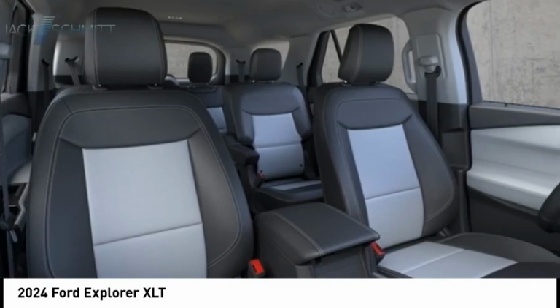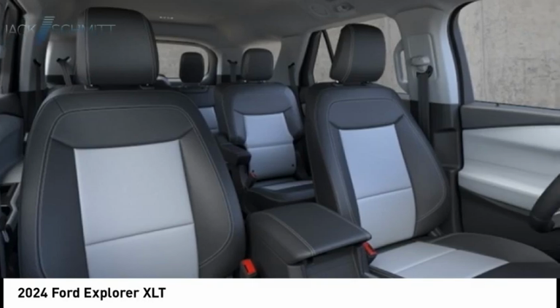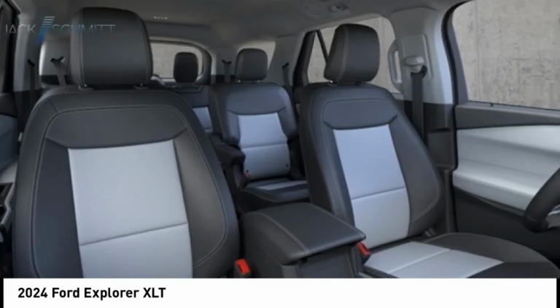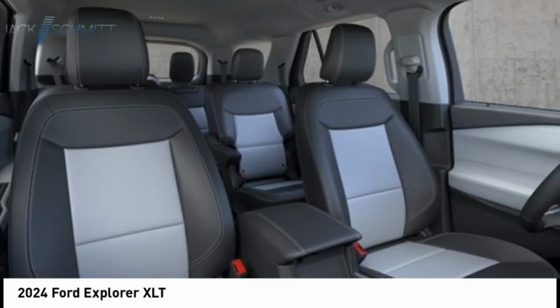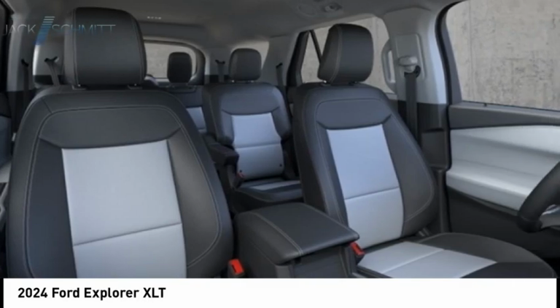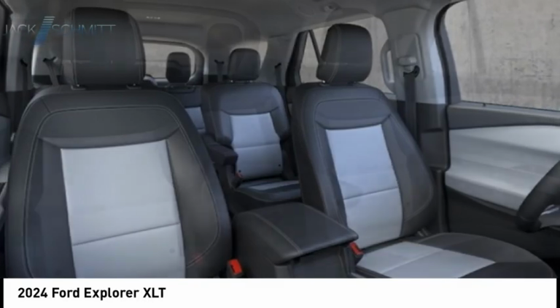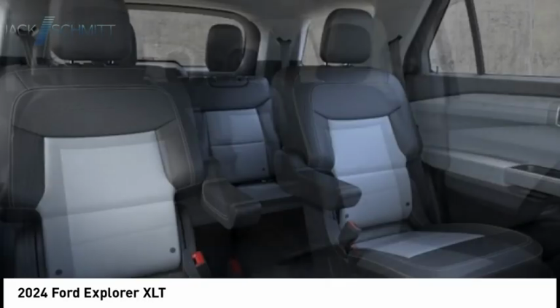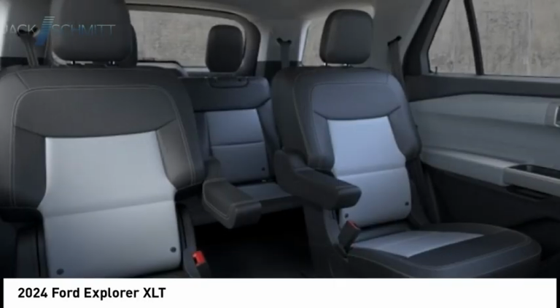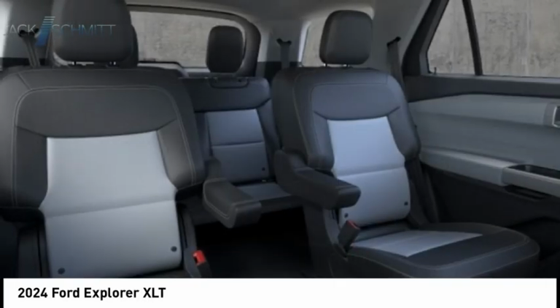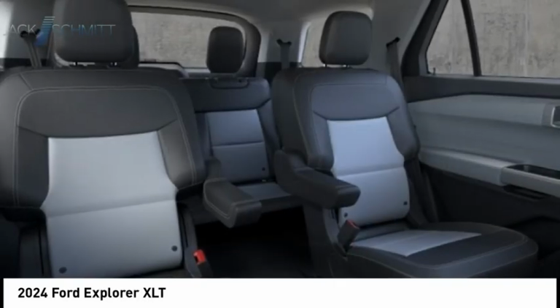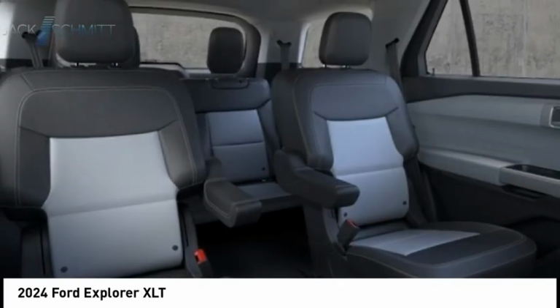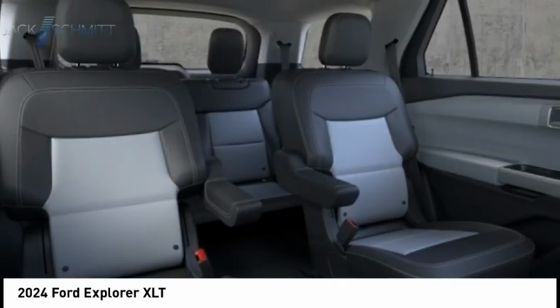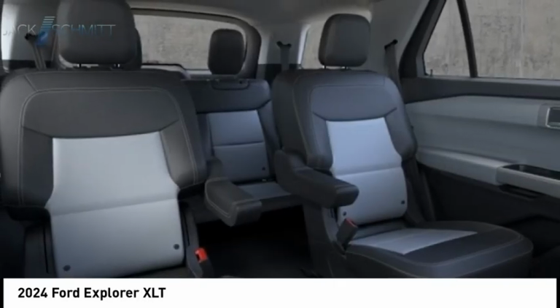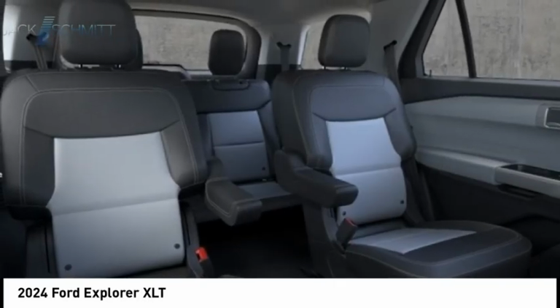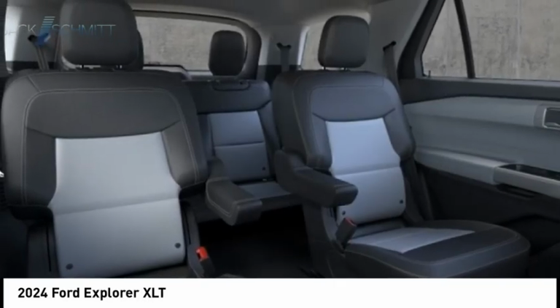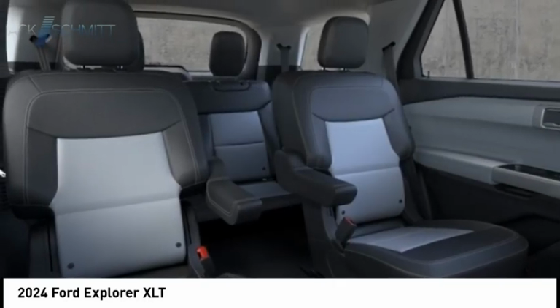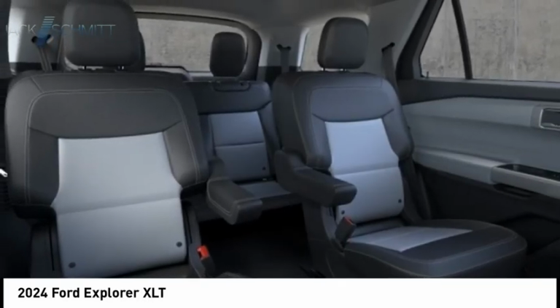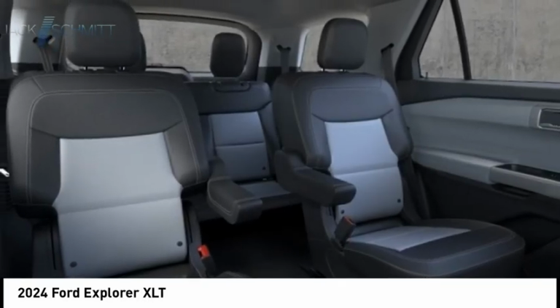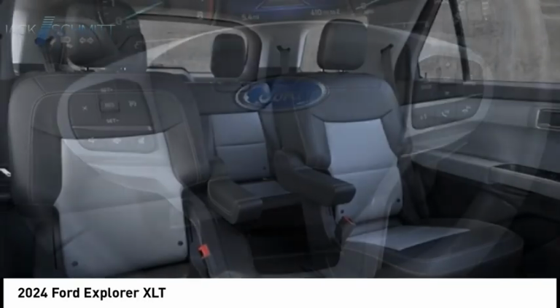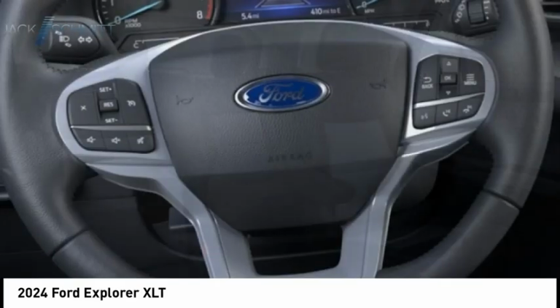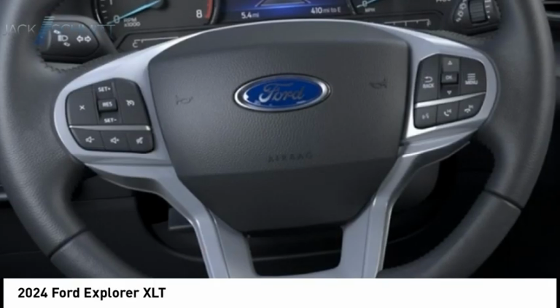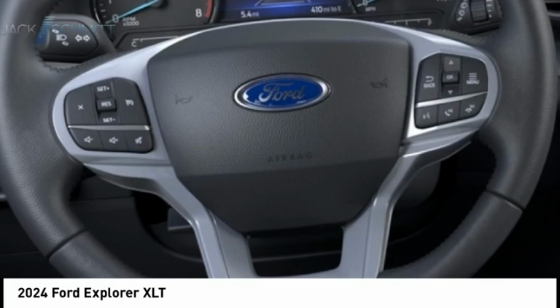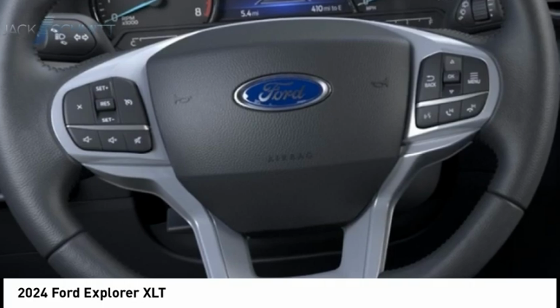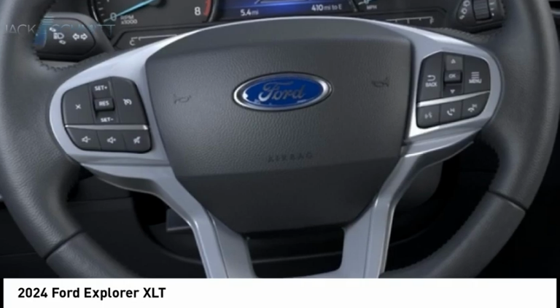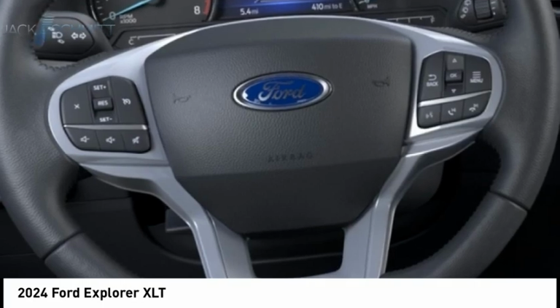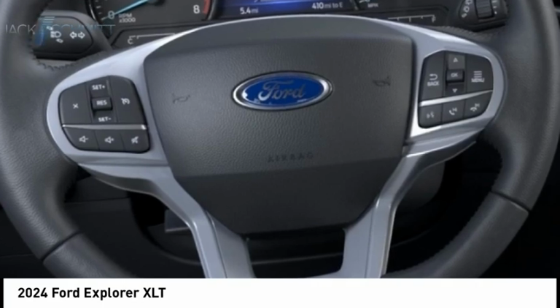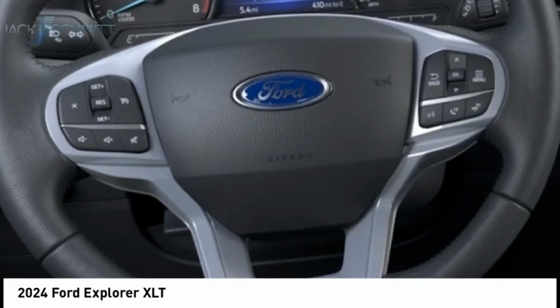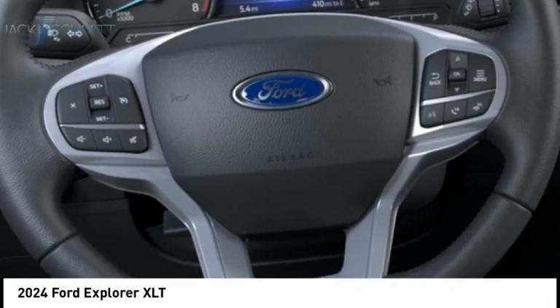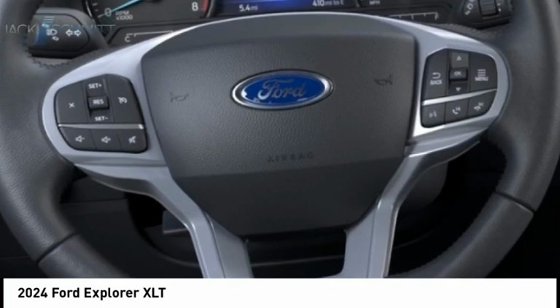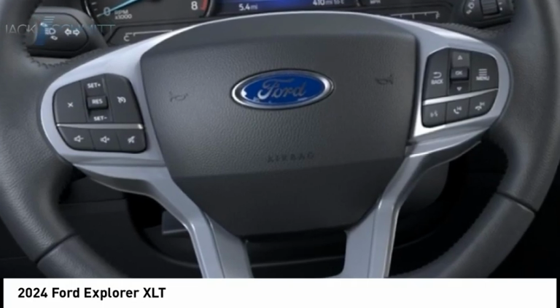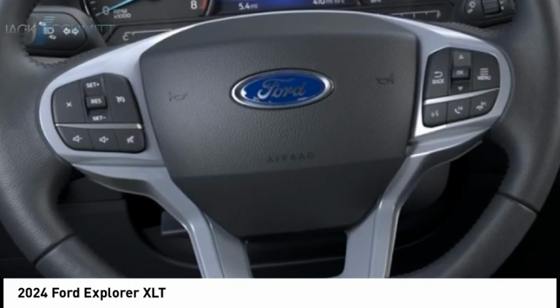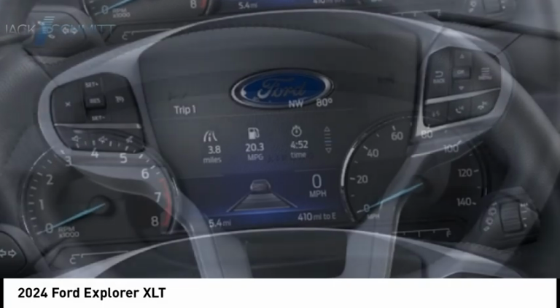Rear view camera. Airbags. Front knee. Is love at first sight really possible? Let us know when you stop in.